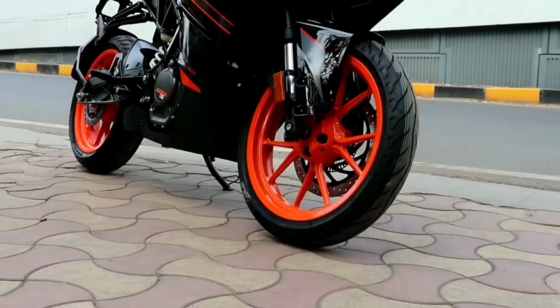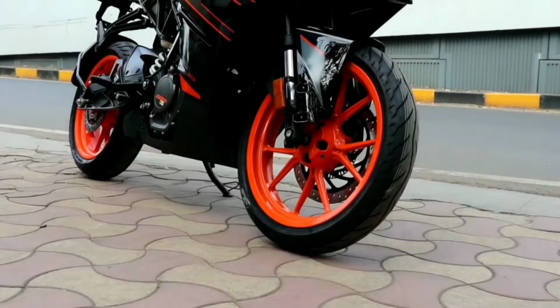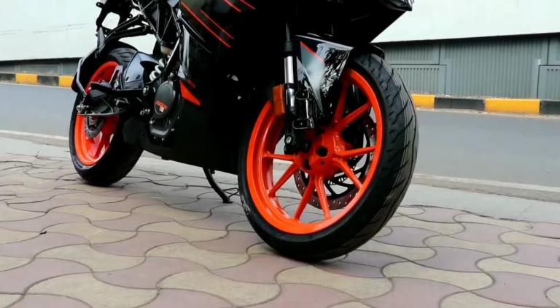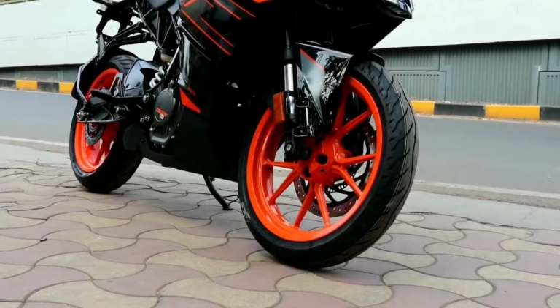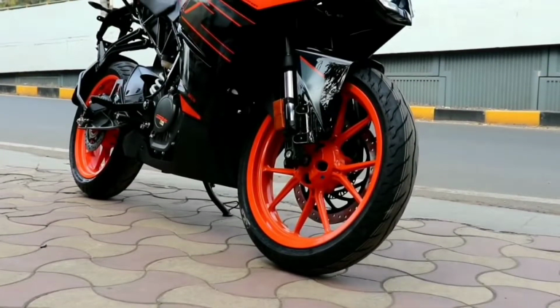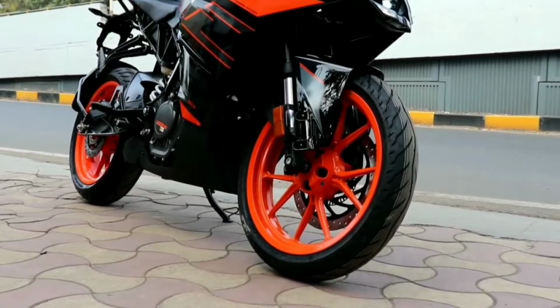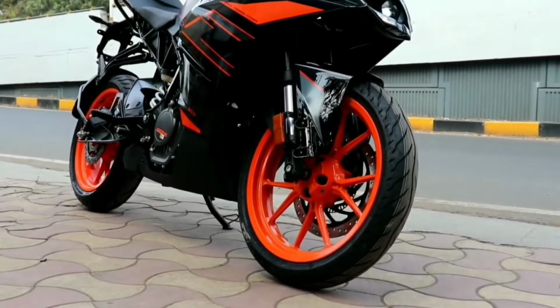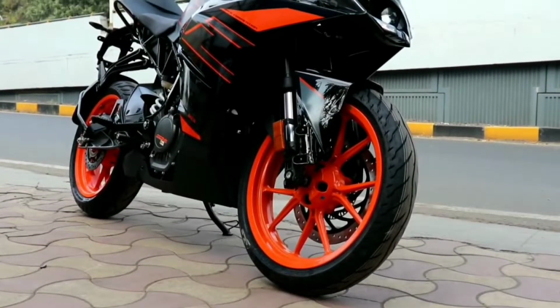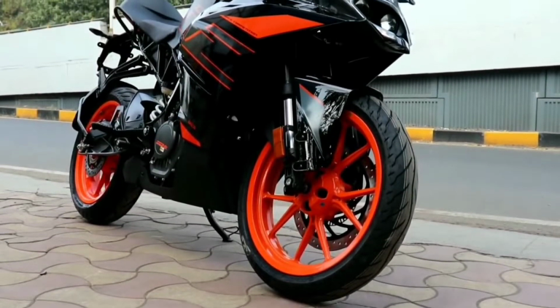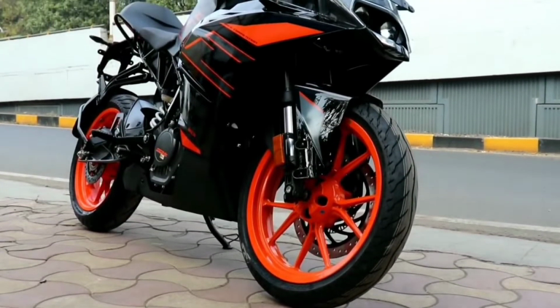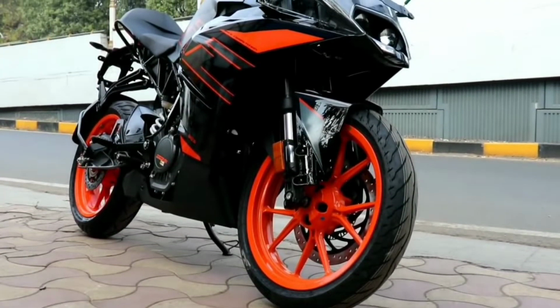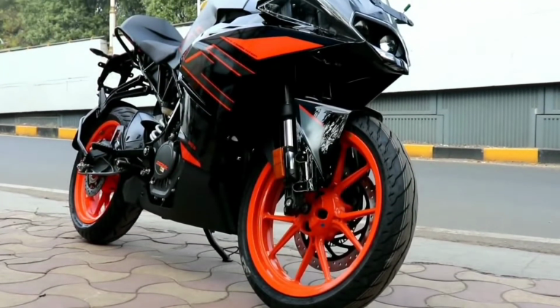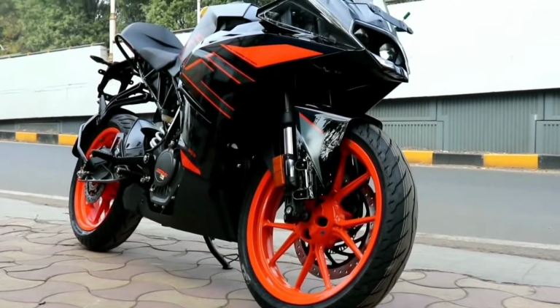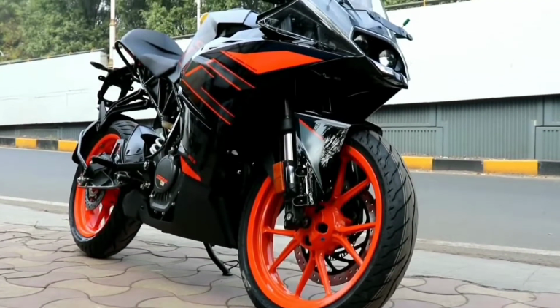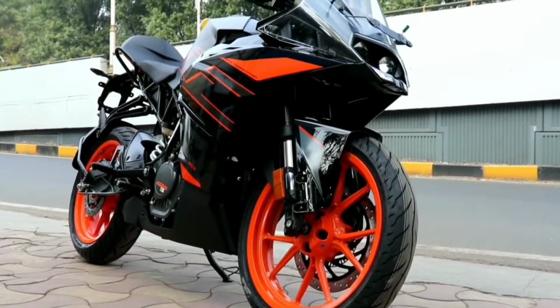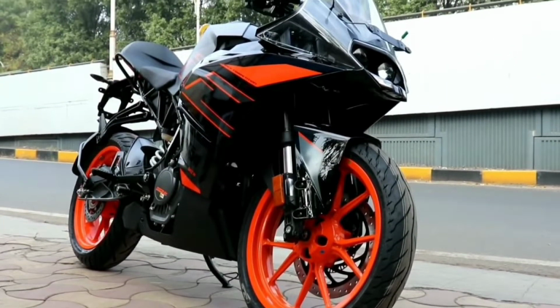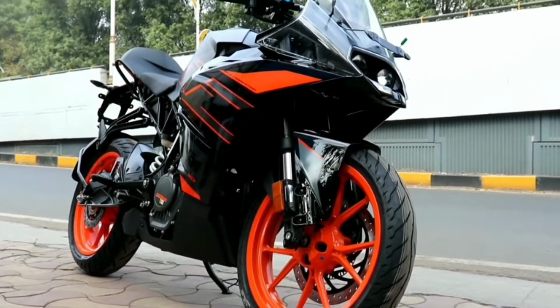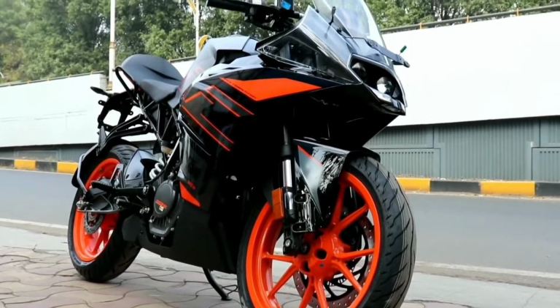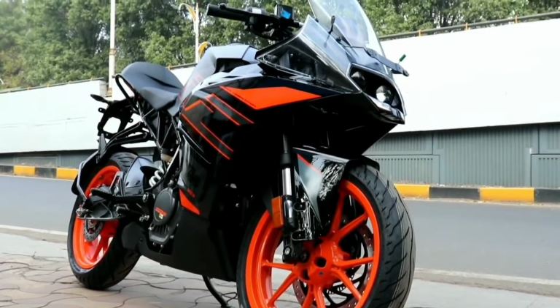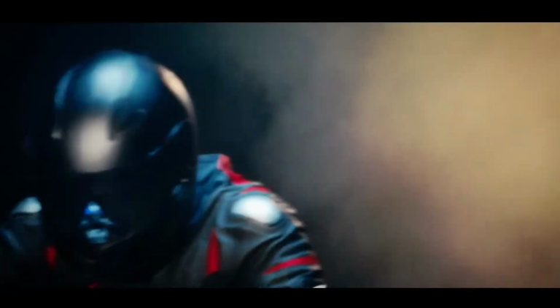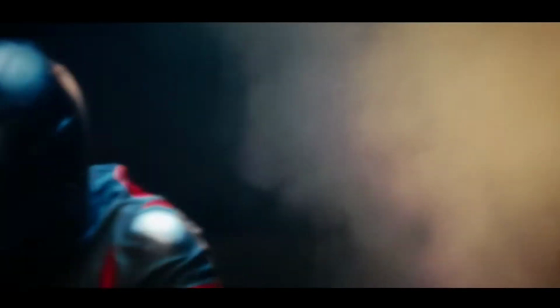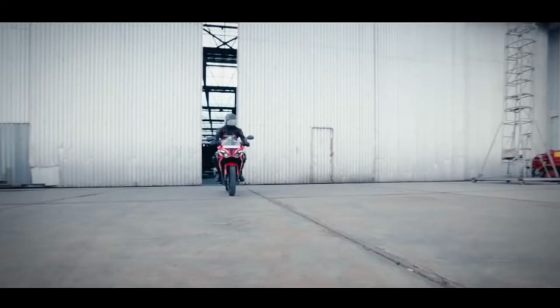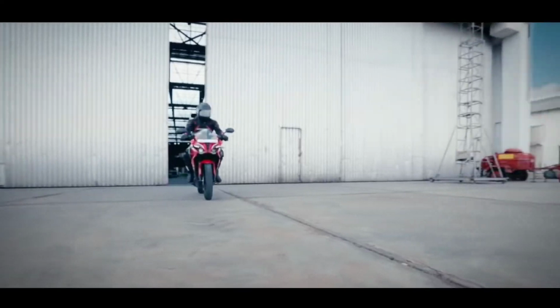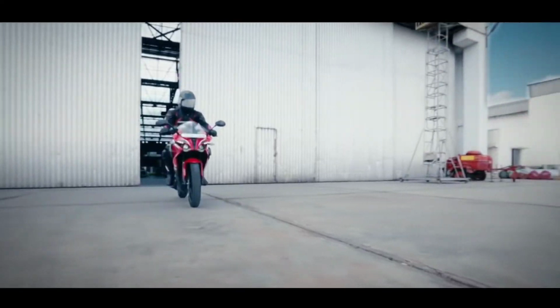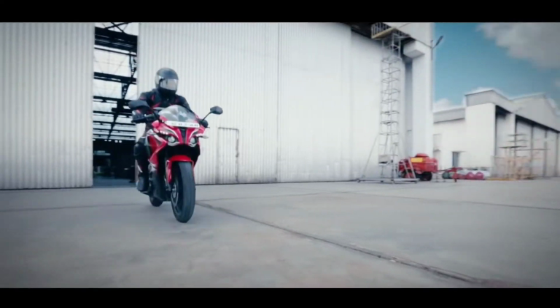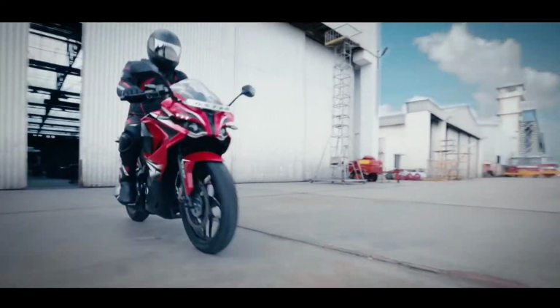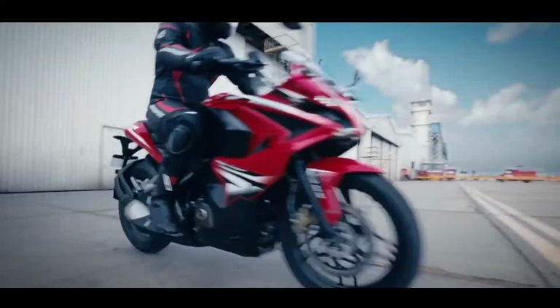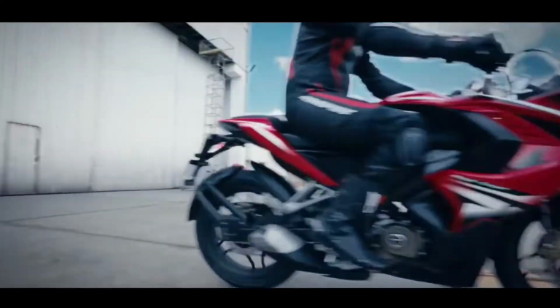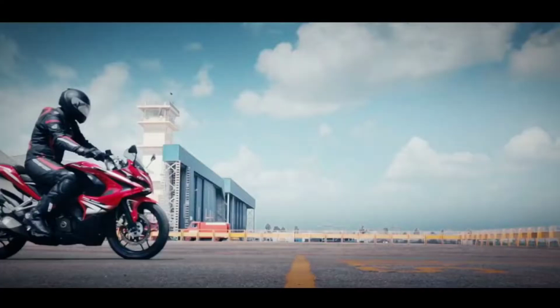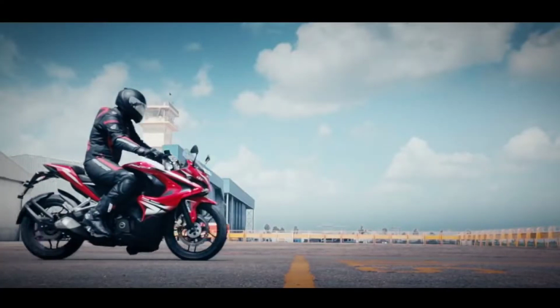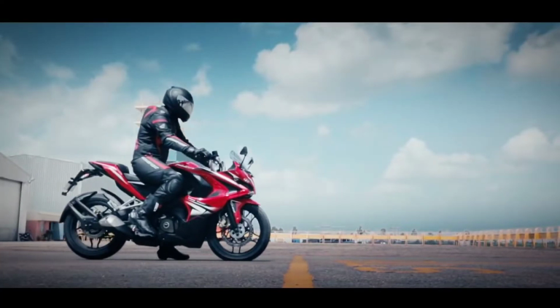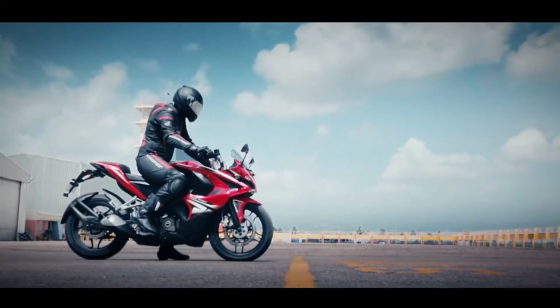Hey guys, today we are comparing the KTM RC 200 vs the Bajaj Pulsar RS 200. So without further ado, let's get this video started.